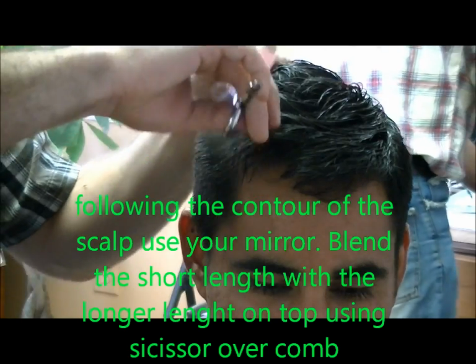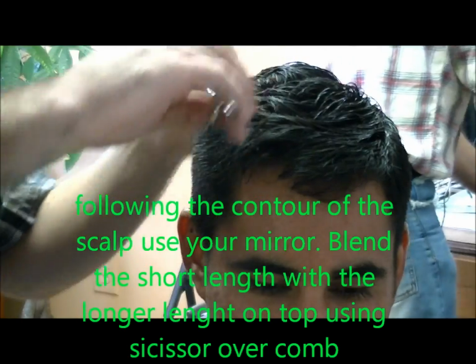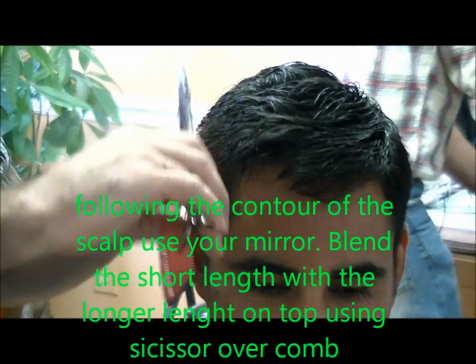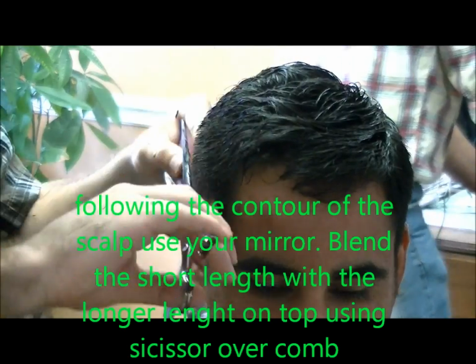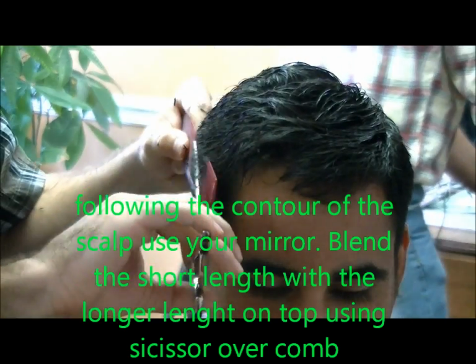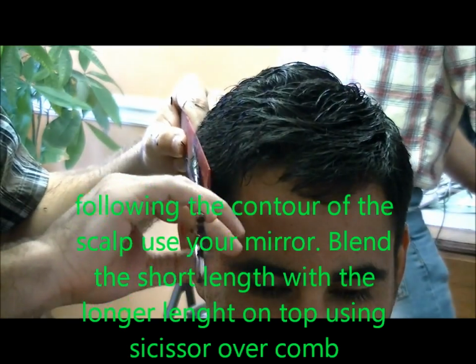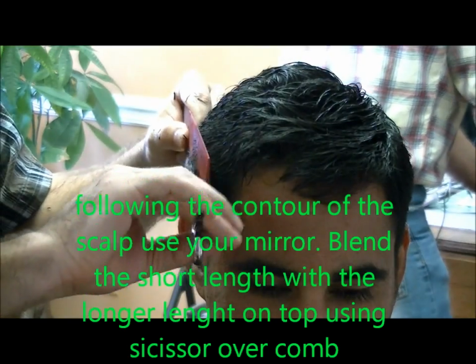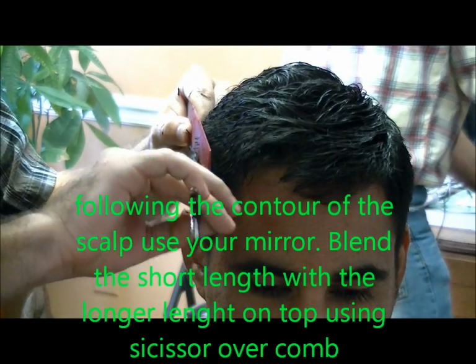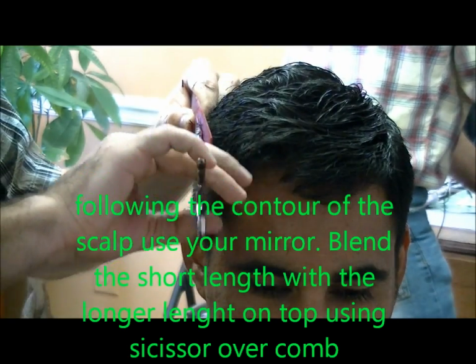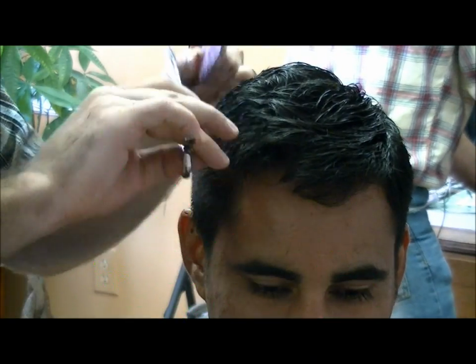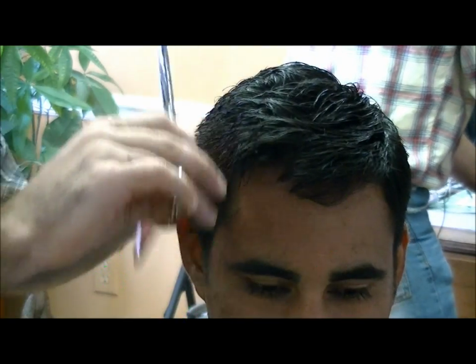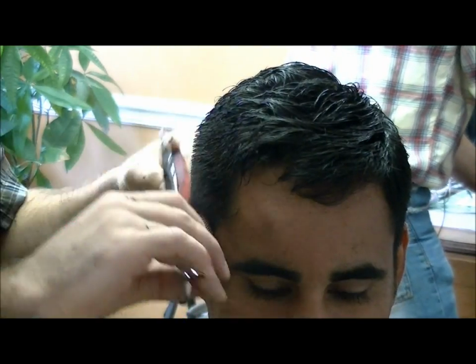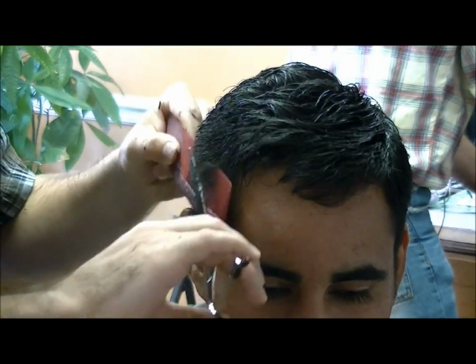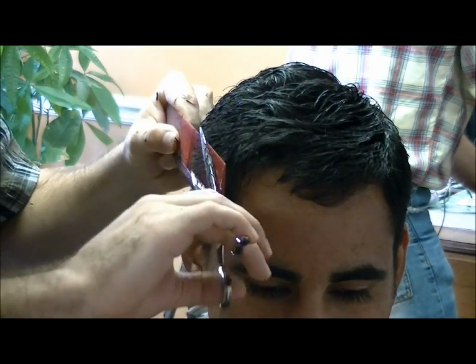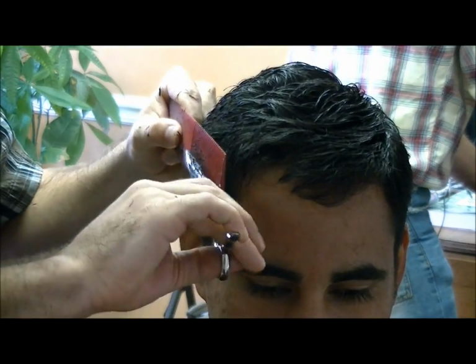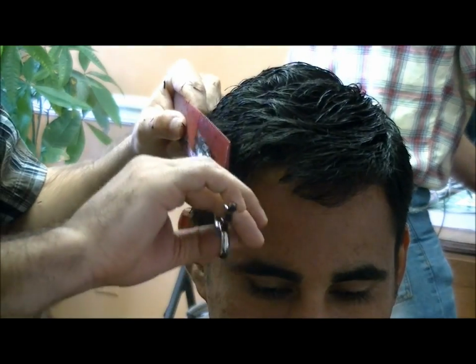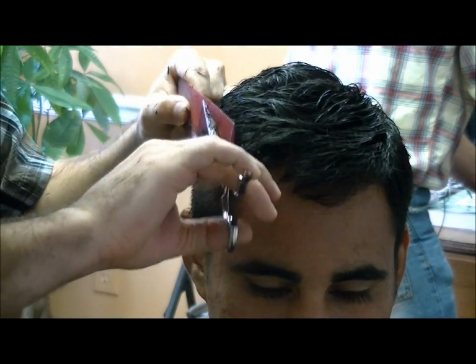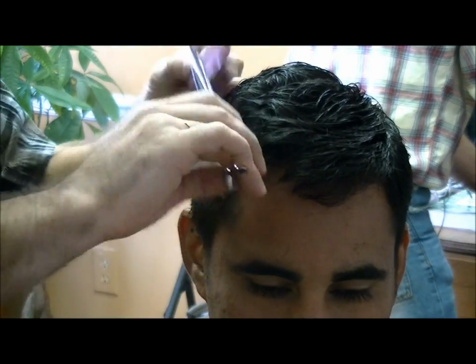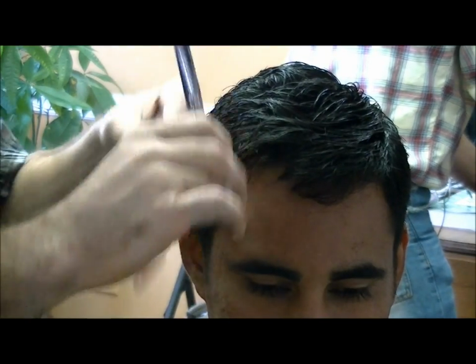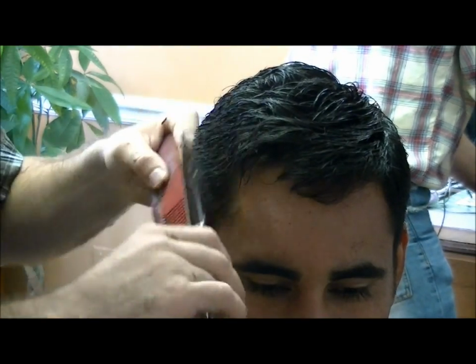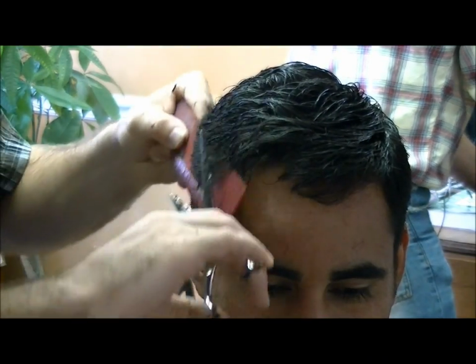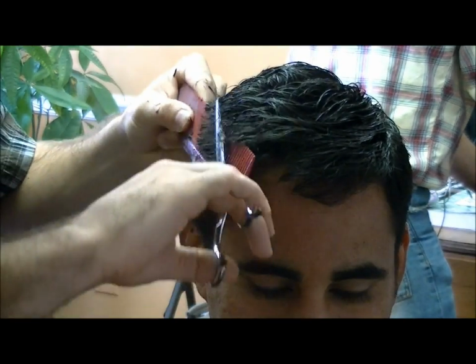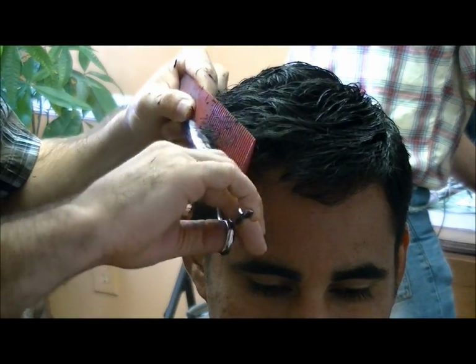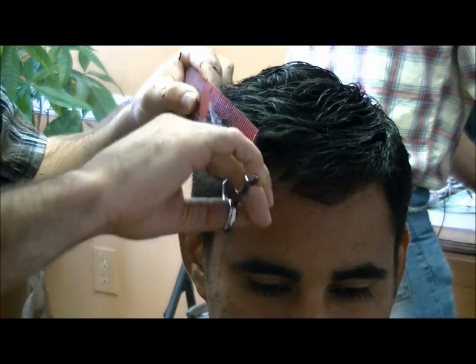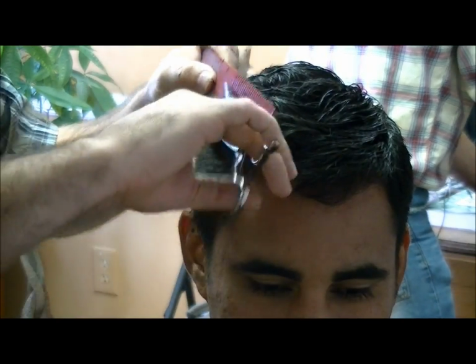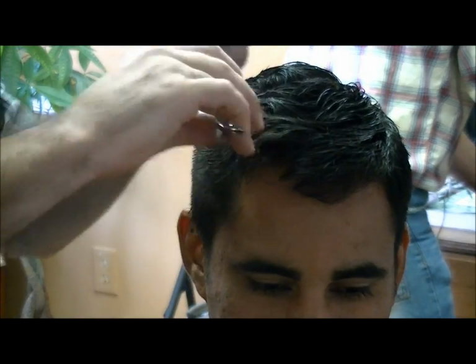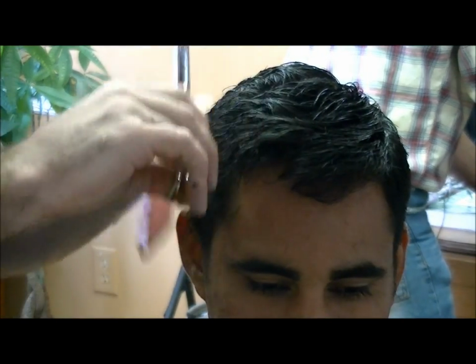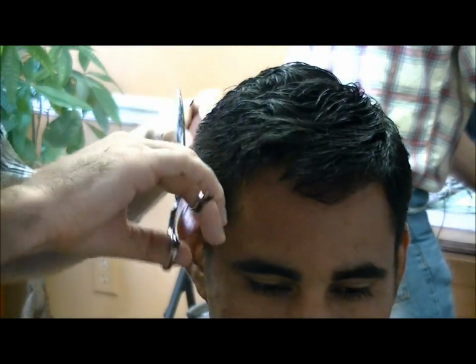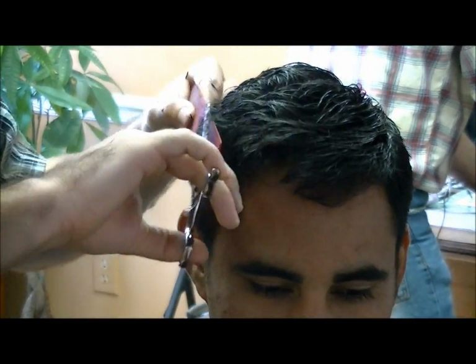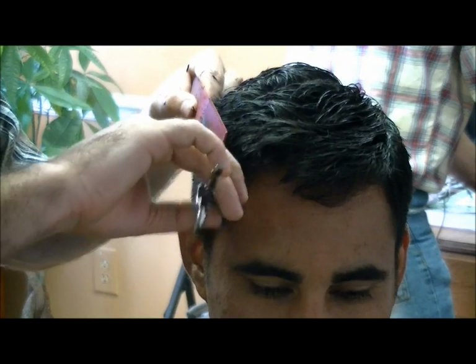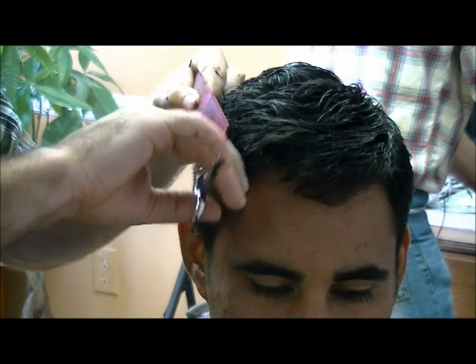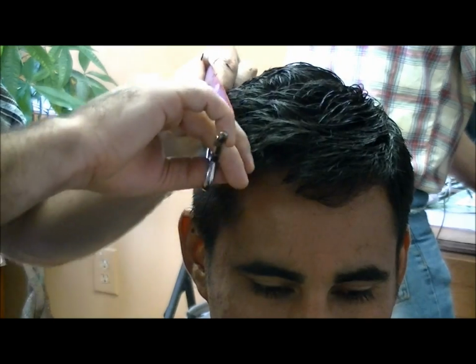I'm shaping his haircut into a little bit of a faux hawk on top with just a basic number three on the back and sides.